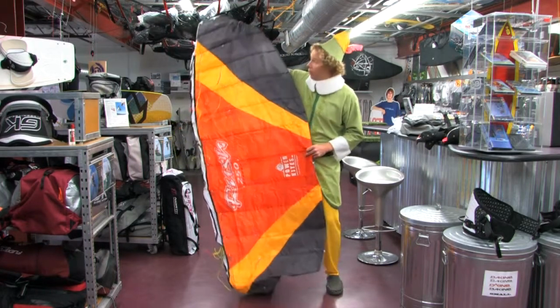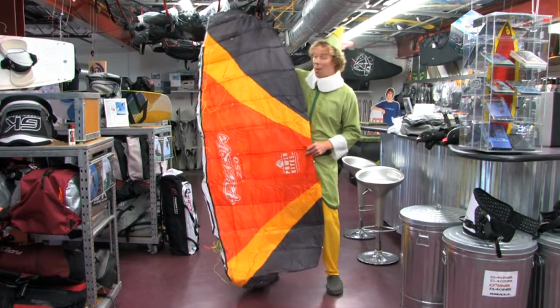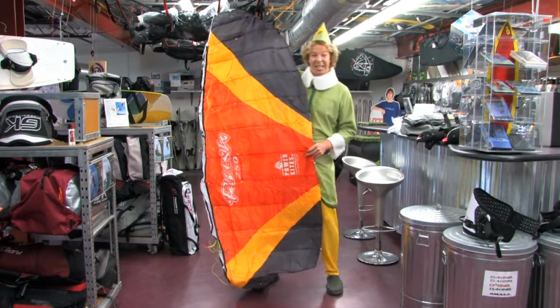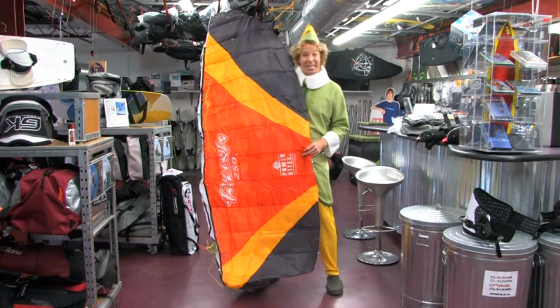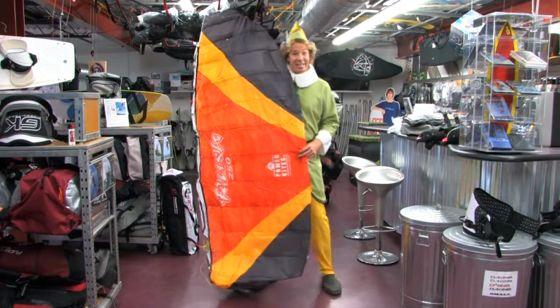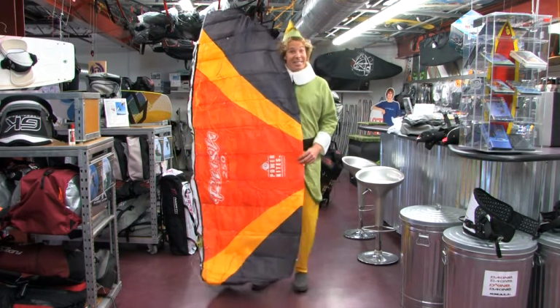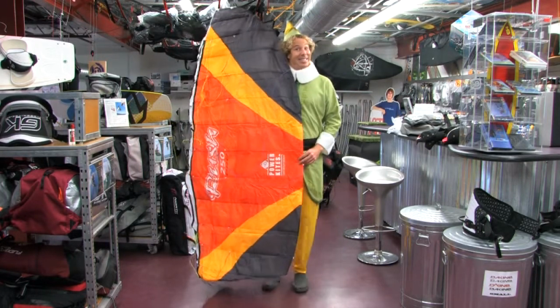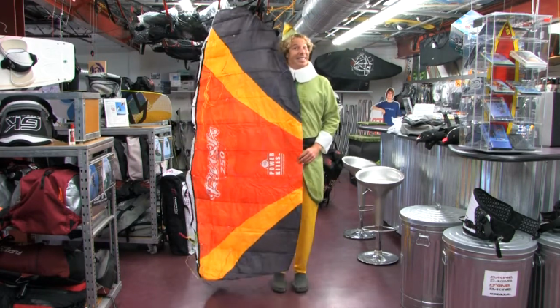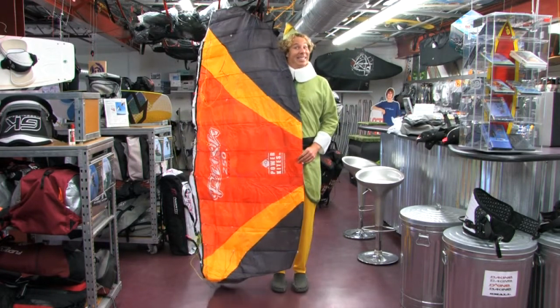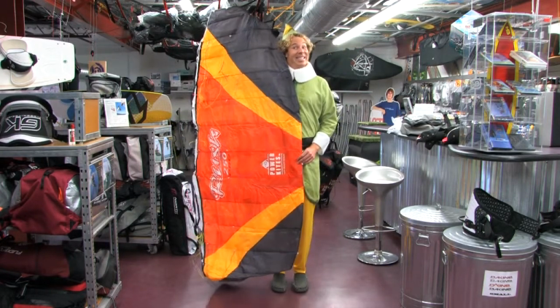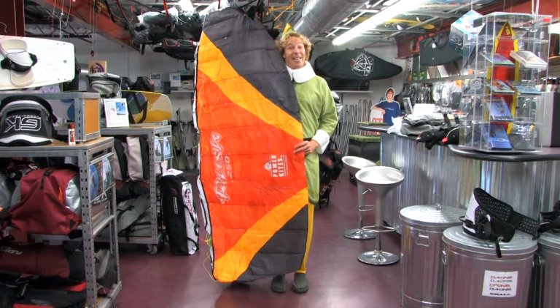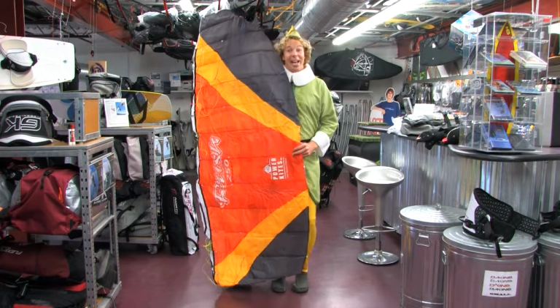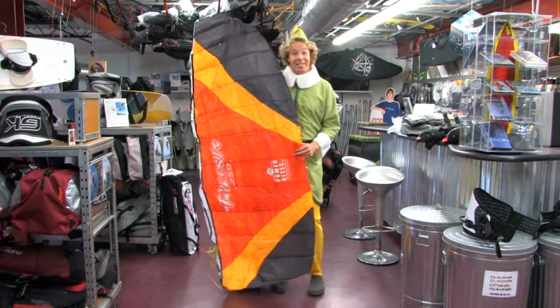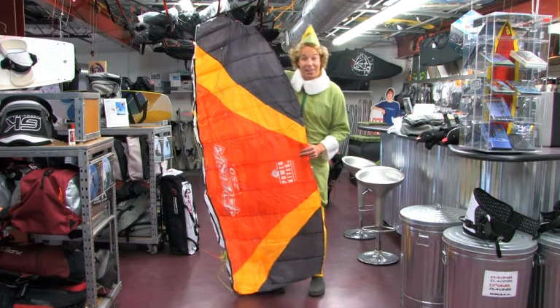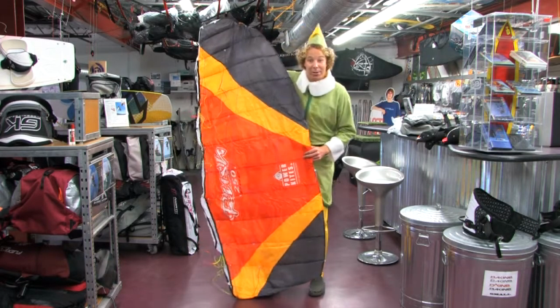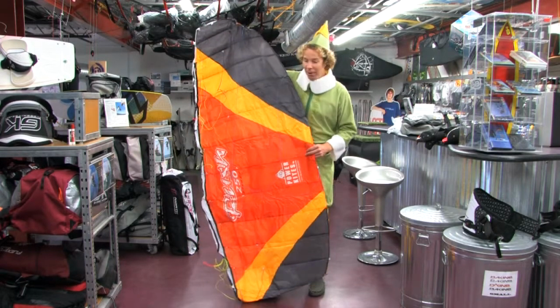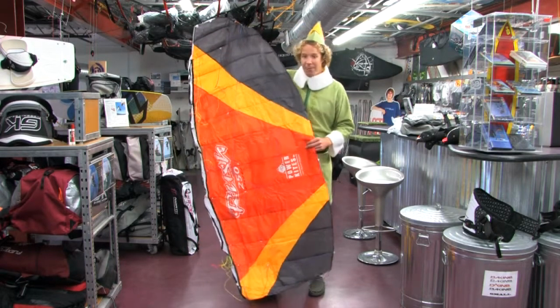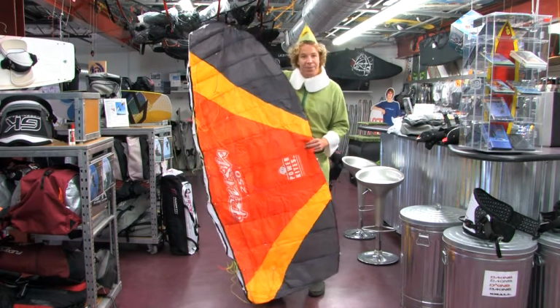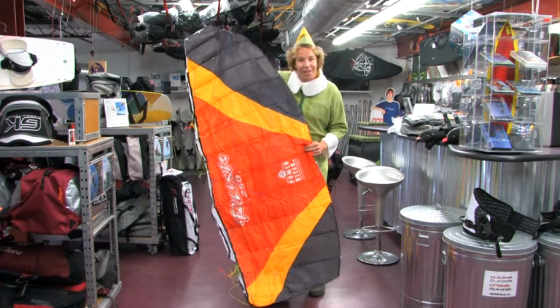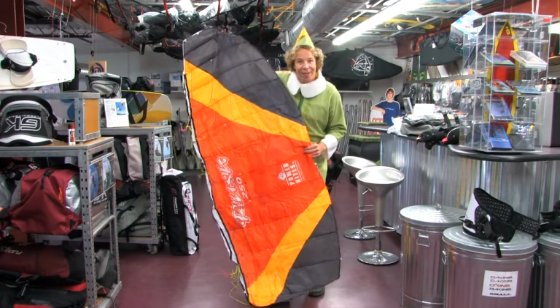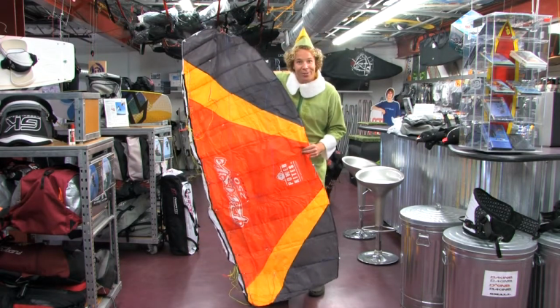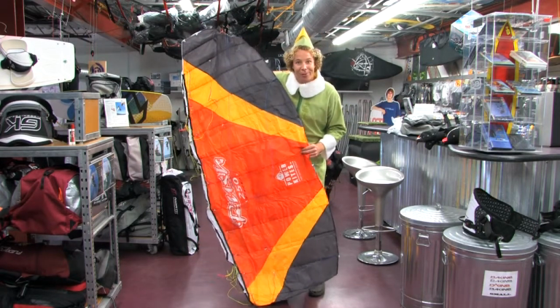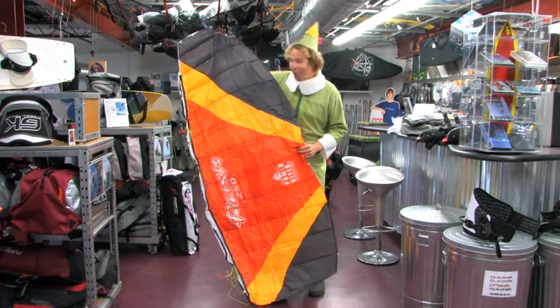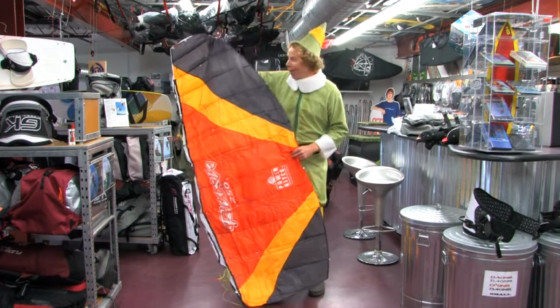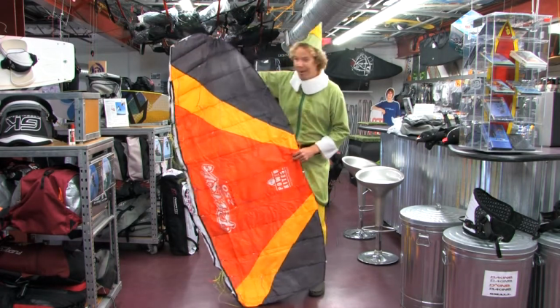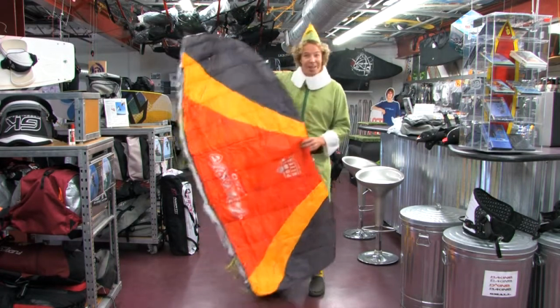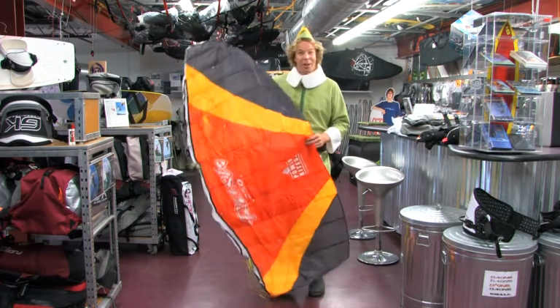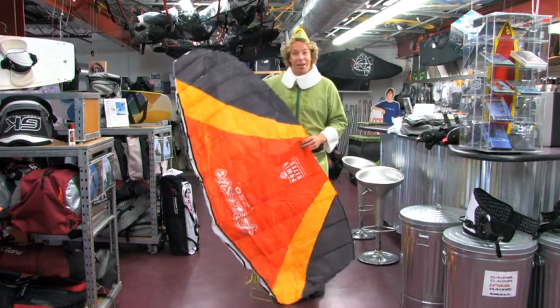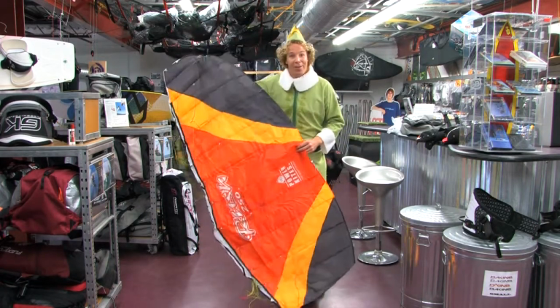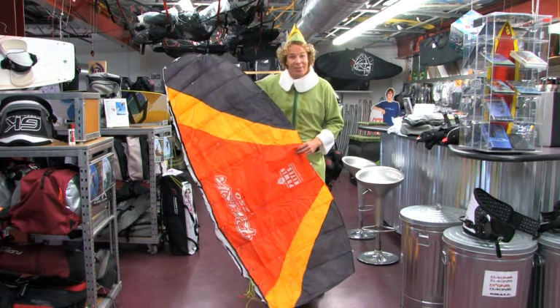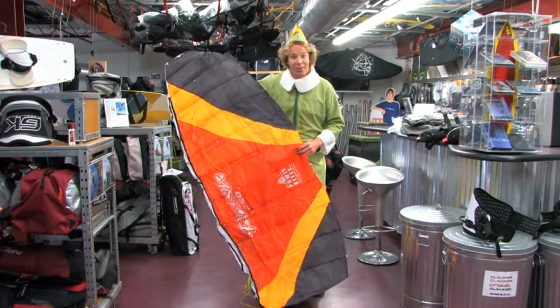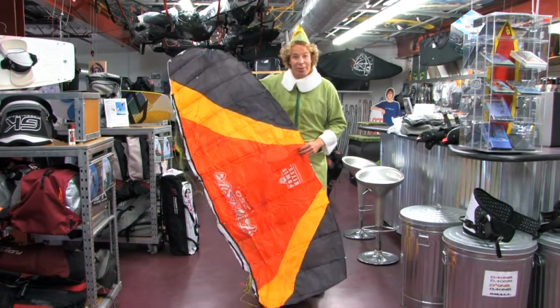Look how big it is. And today's special — $50 off. That's right, $50 off.